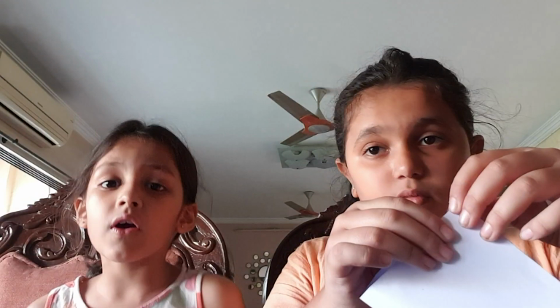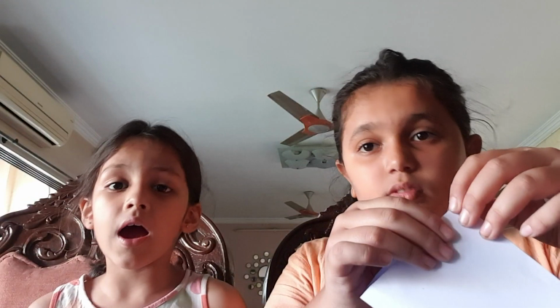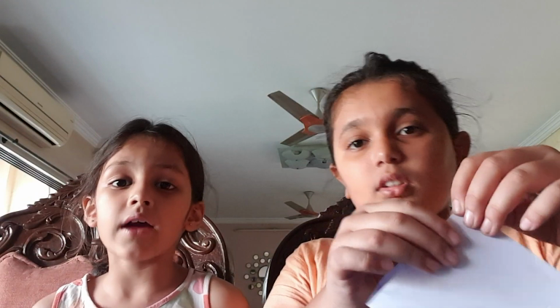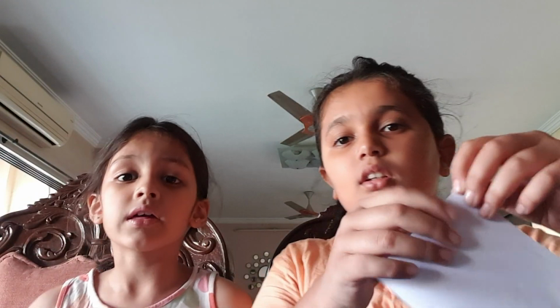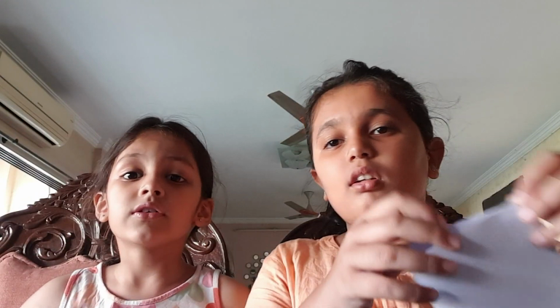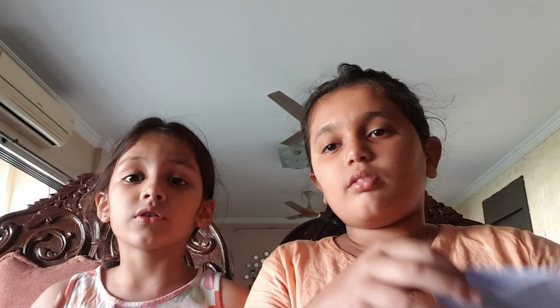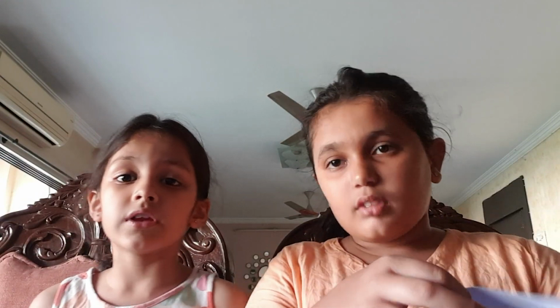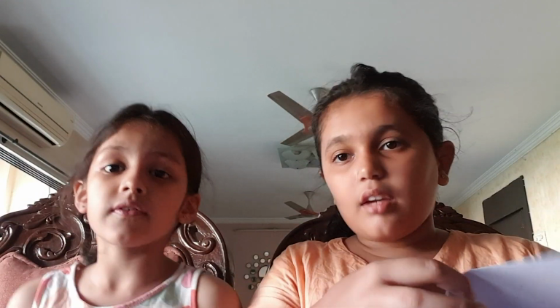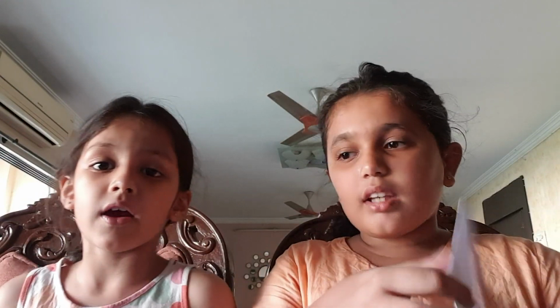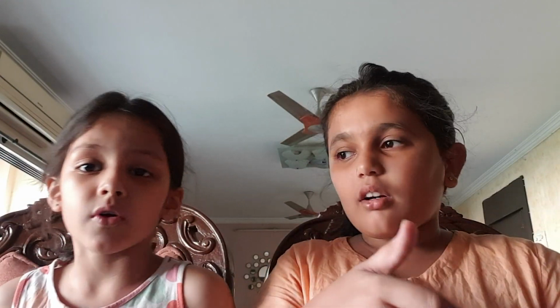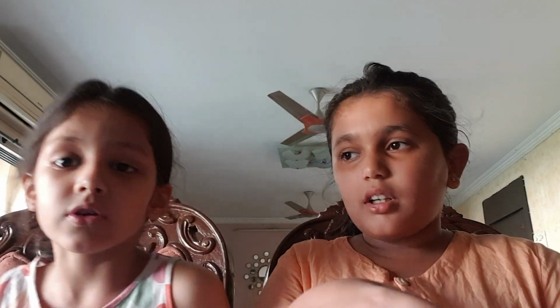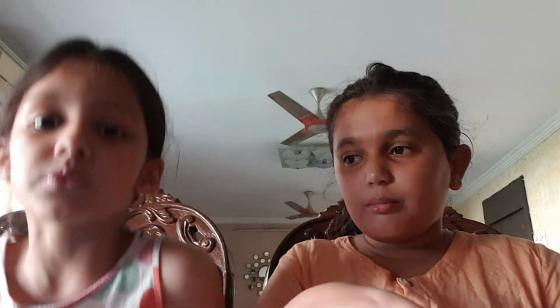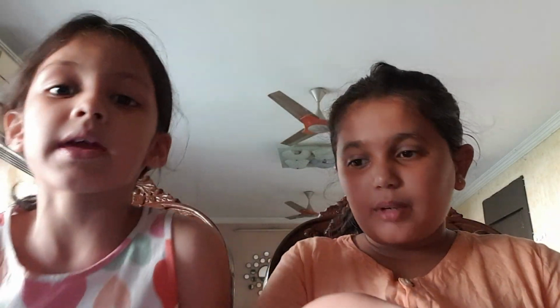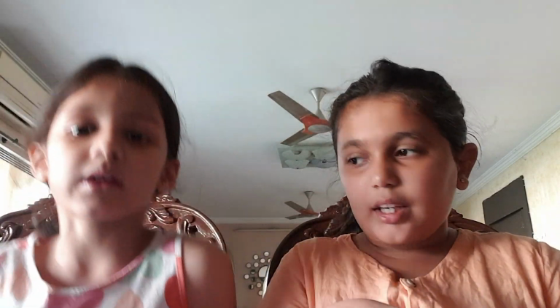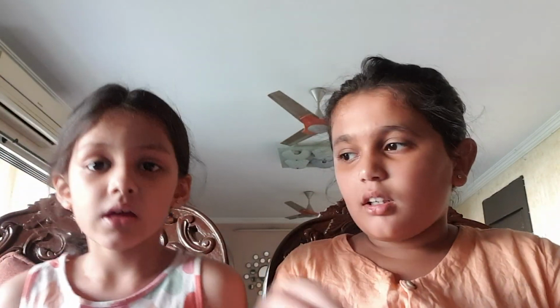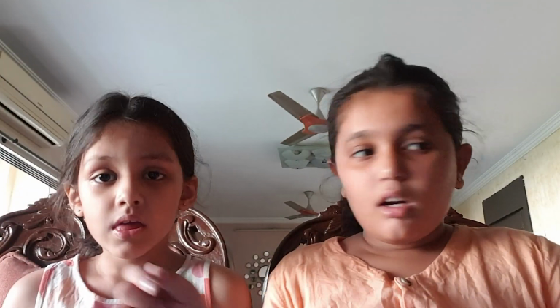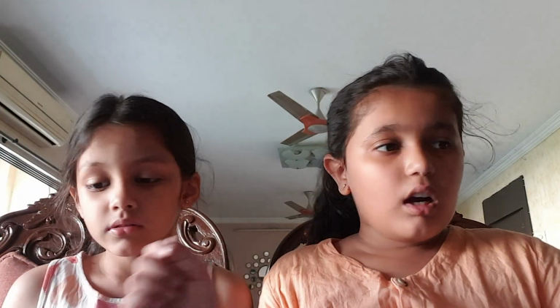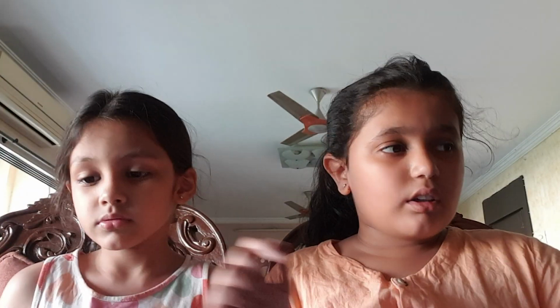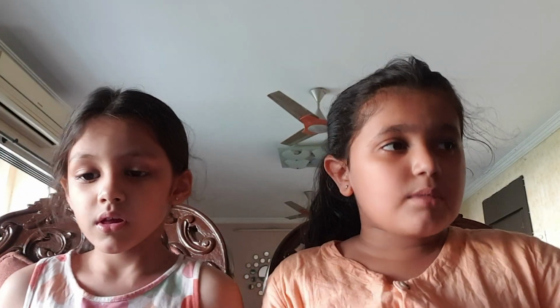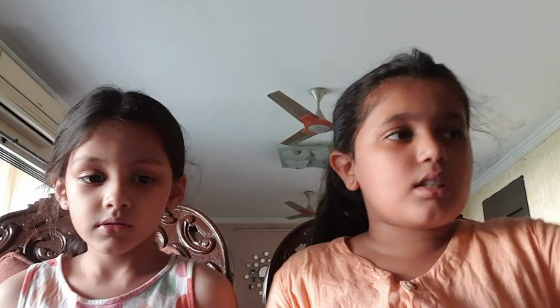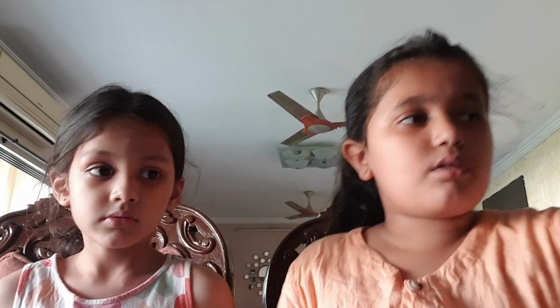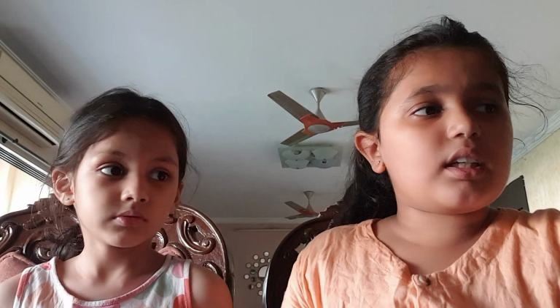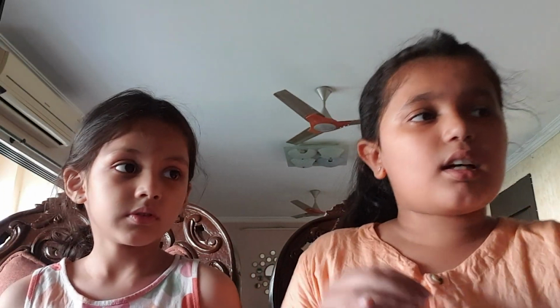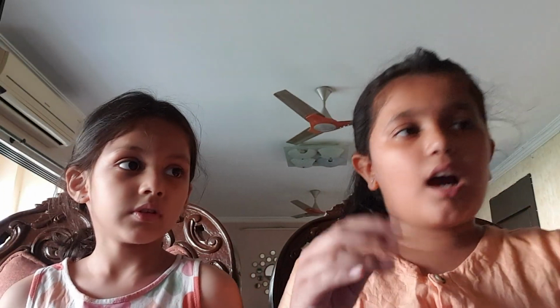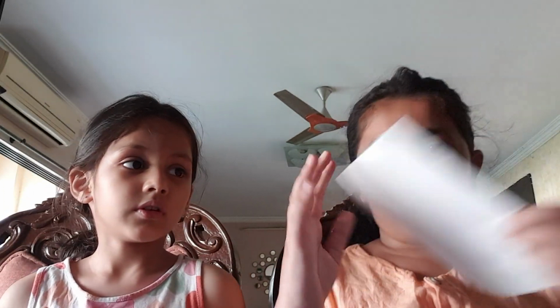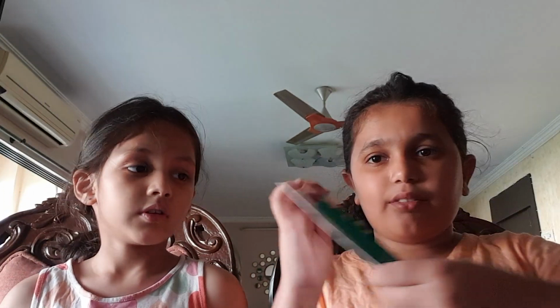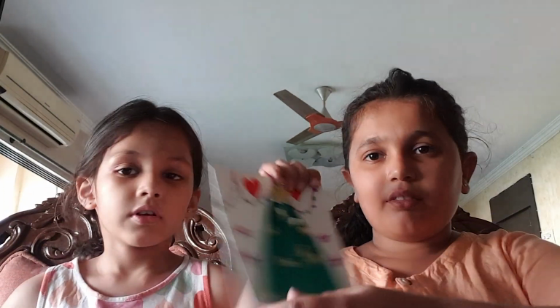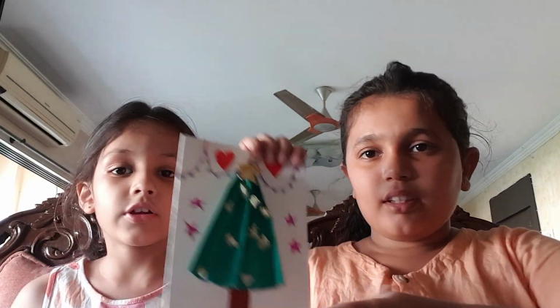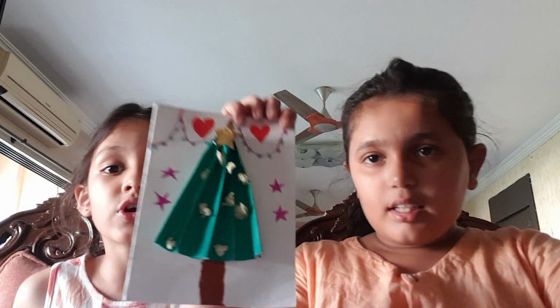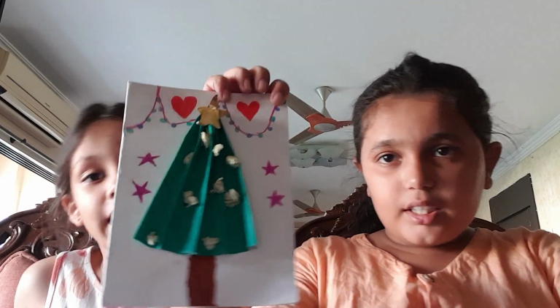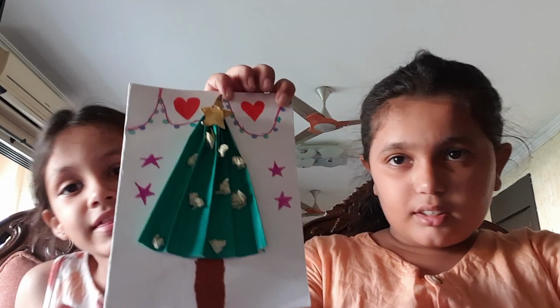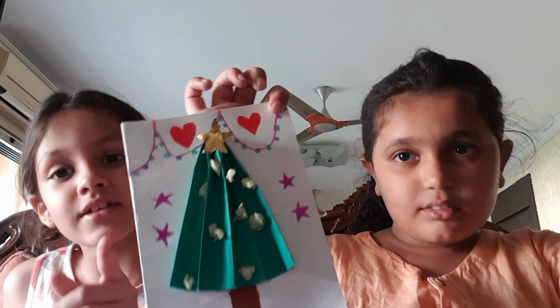Hello guys, today we are going to make a Christmas tree card. It will look like this.